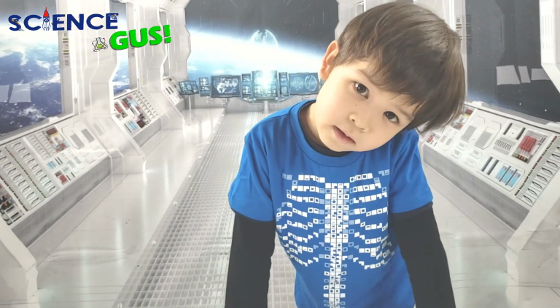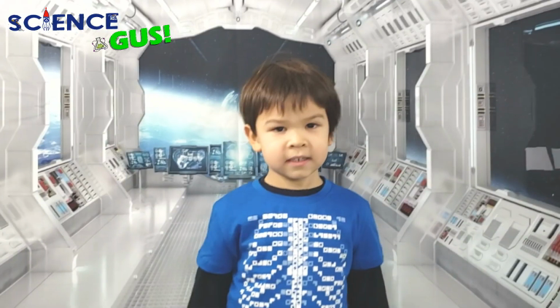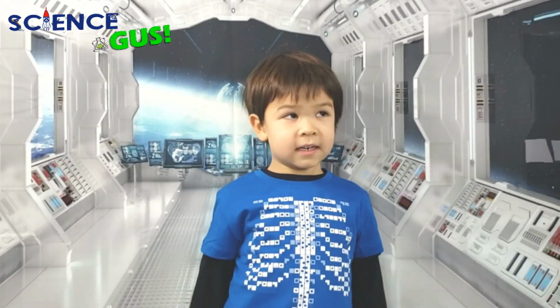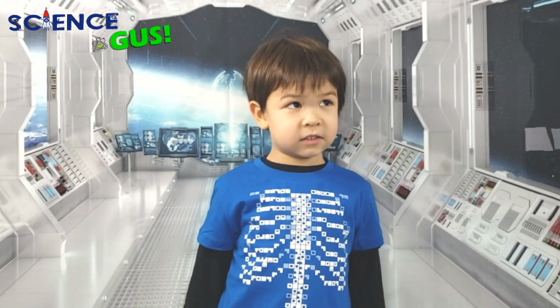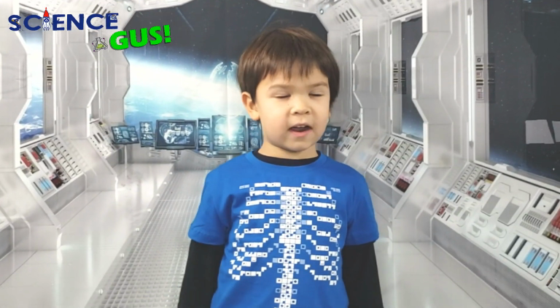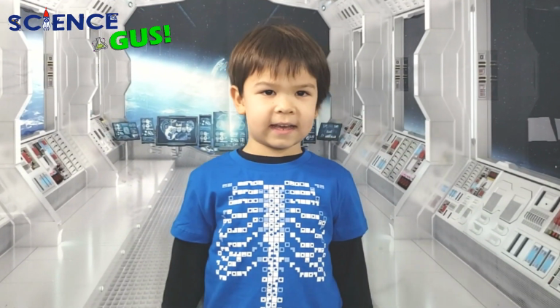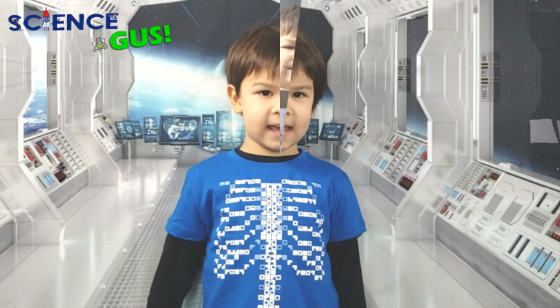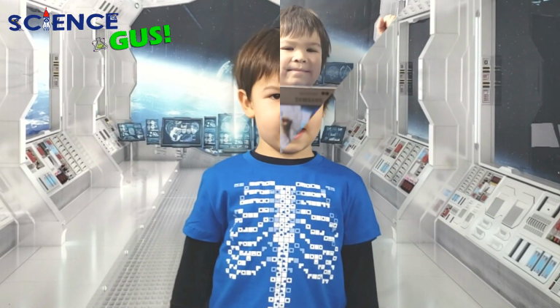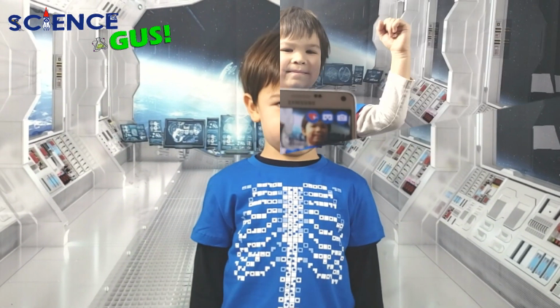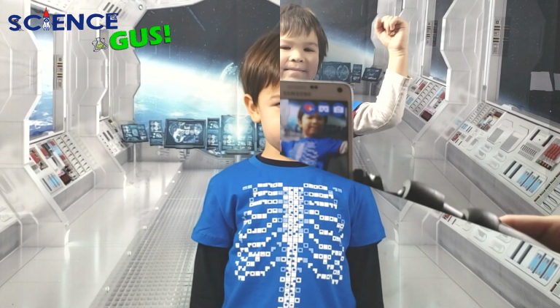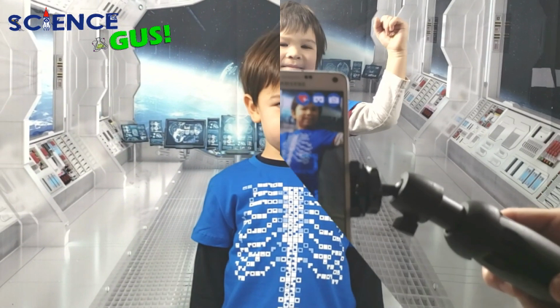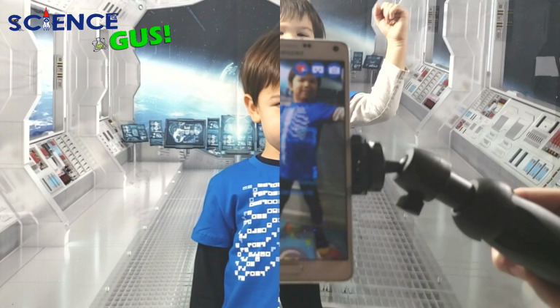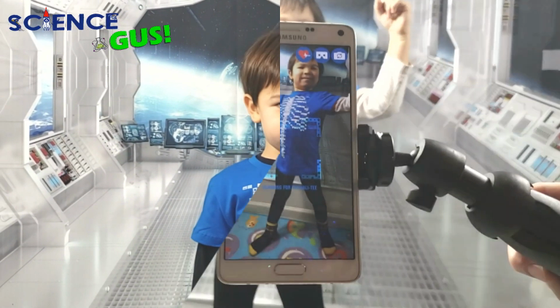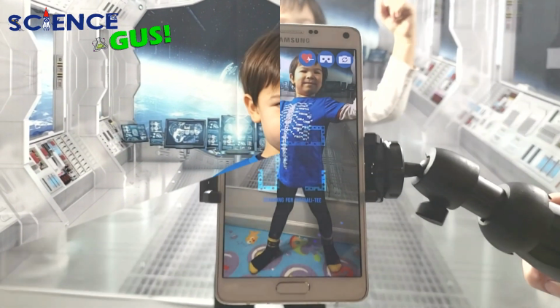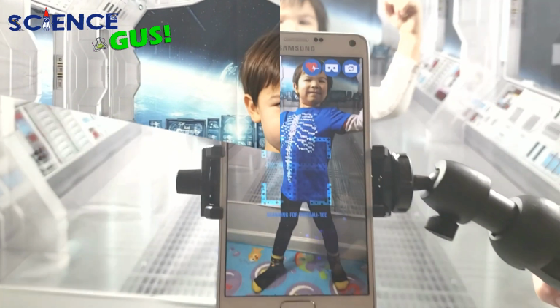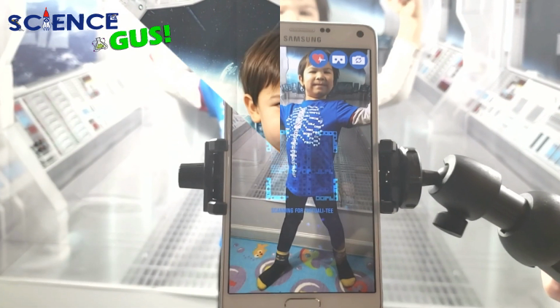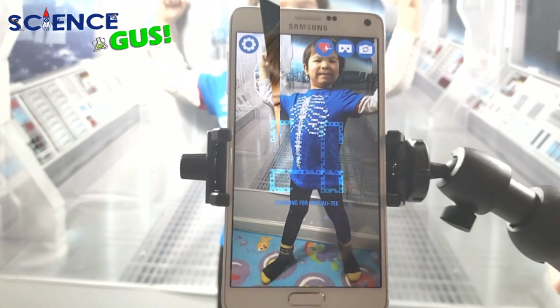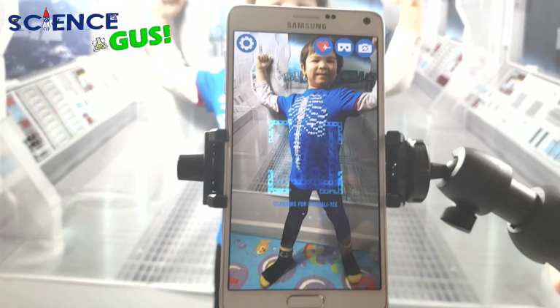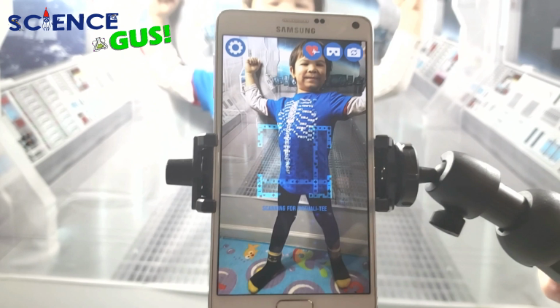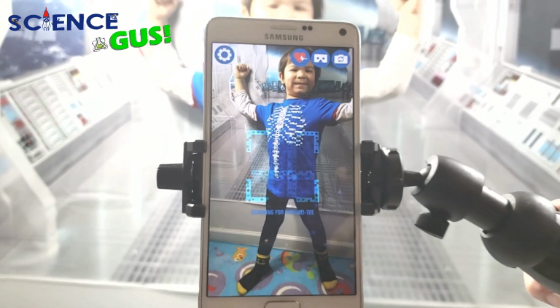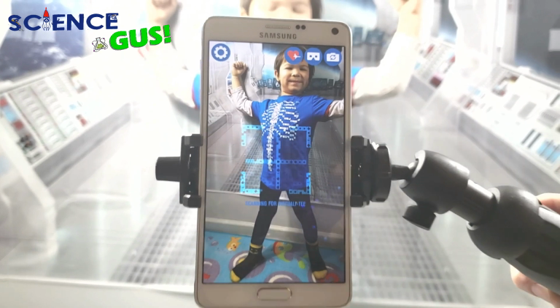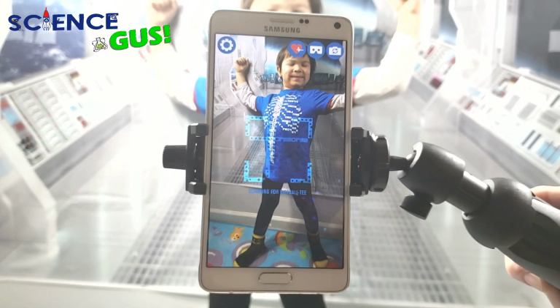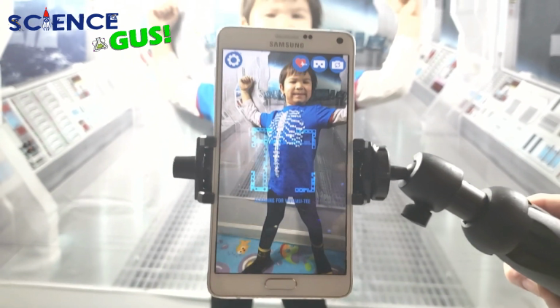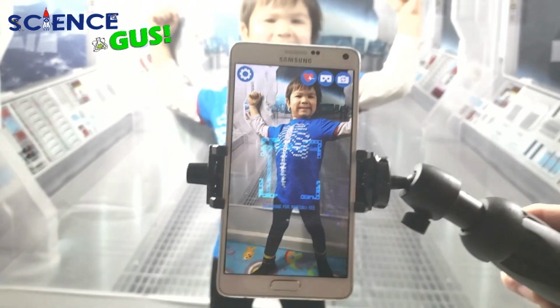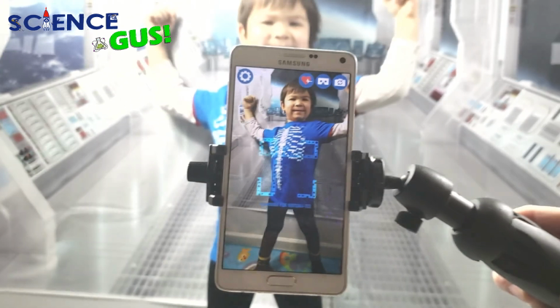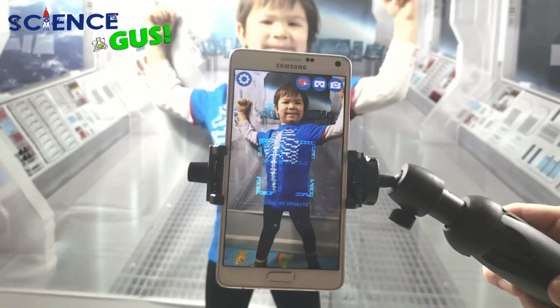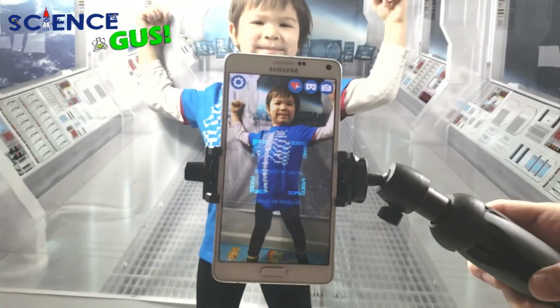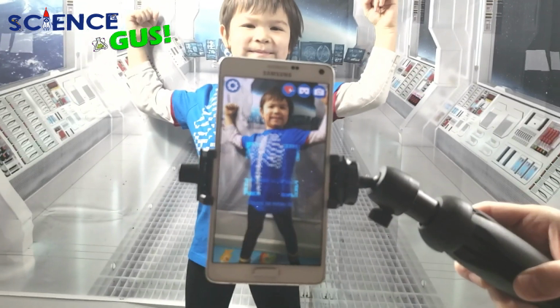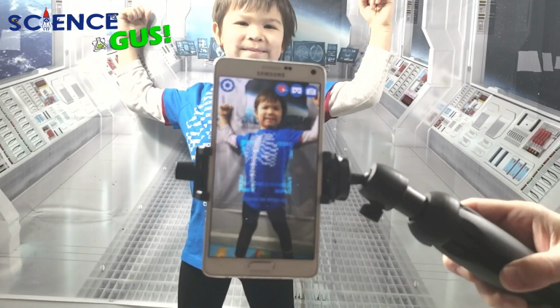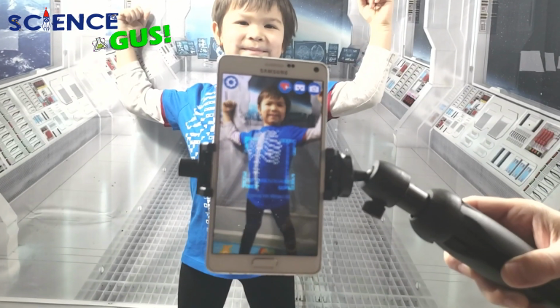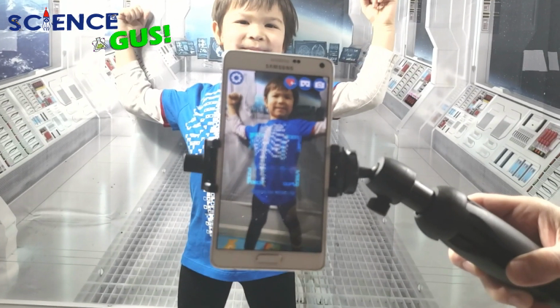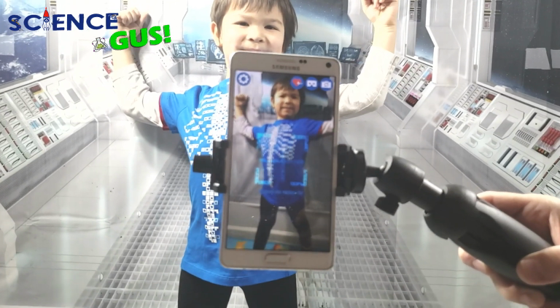Let's try it in three, two, one — go! Look at that!